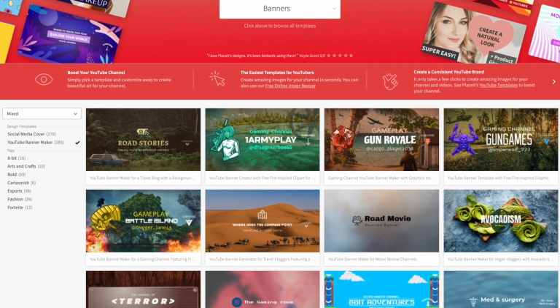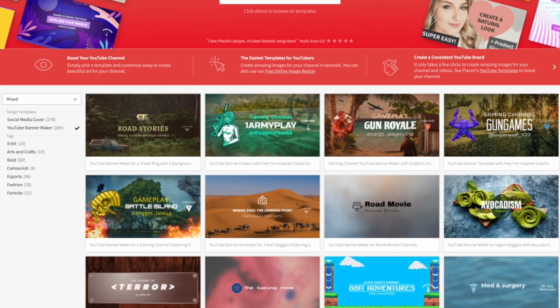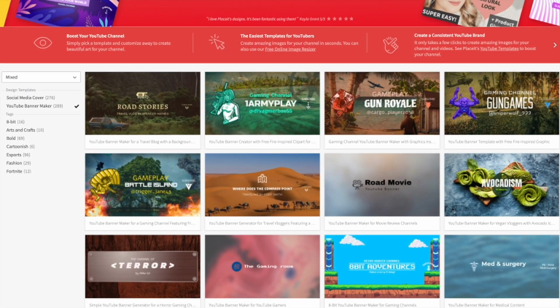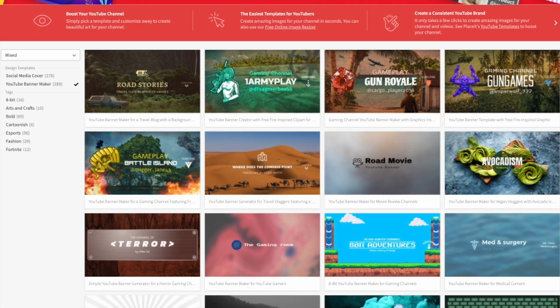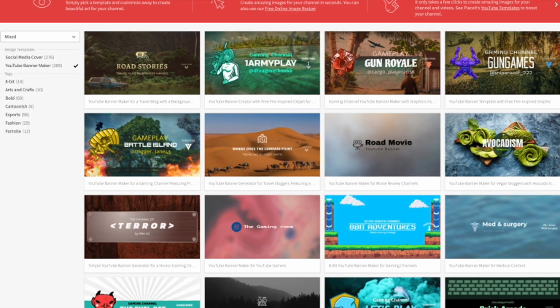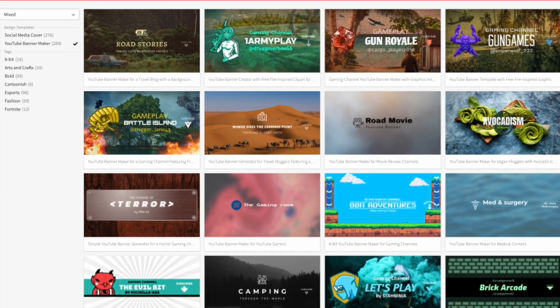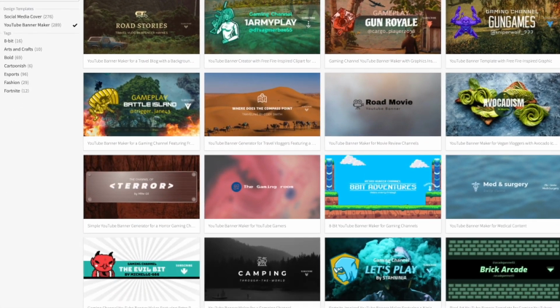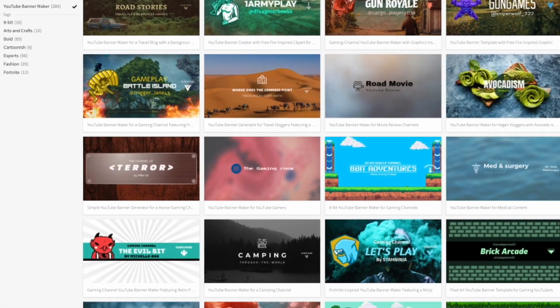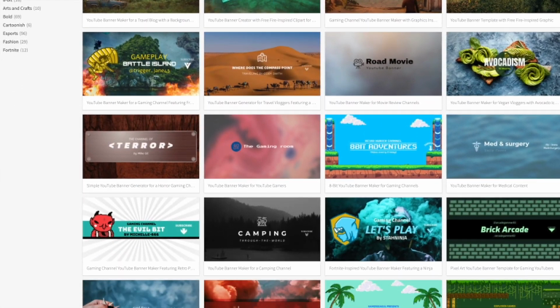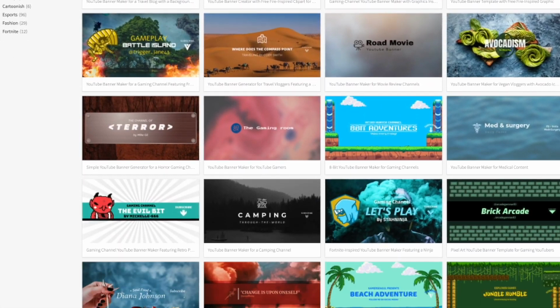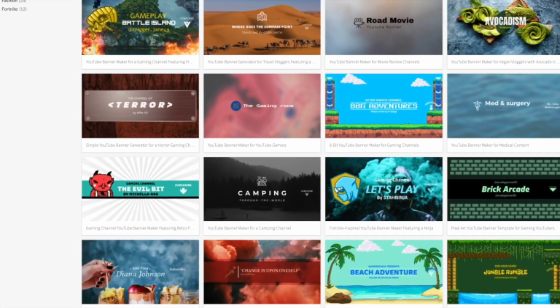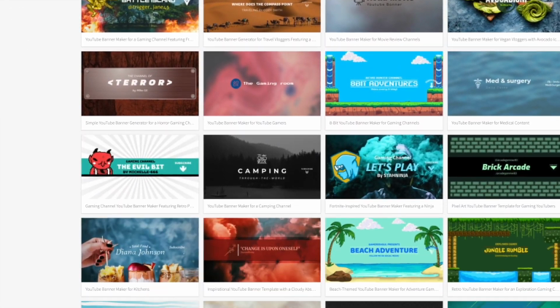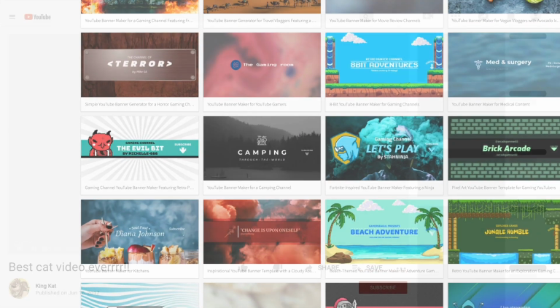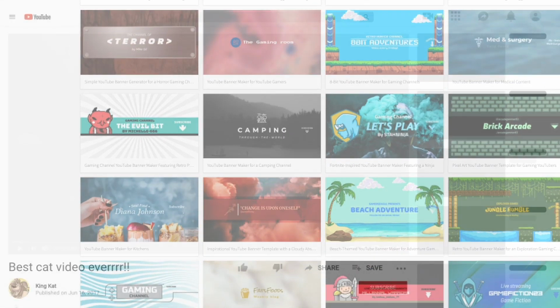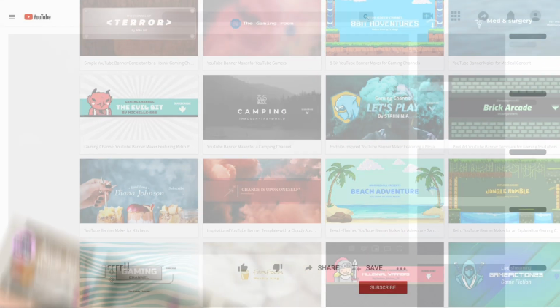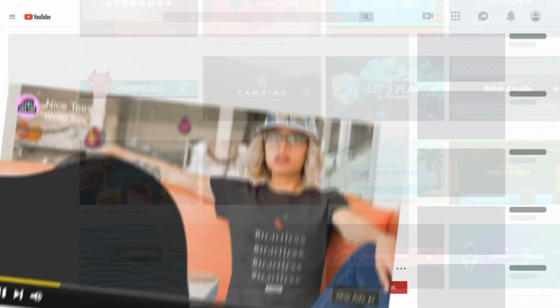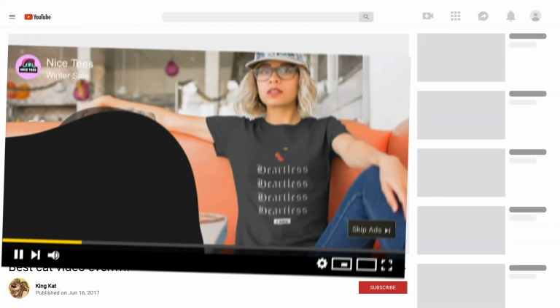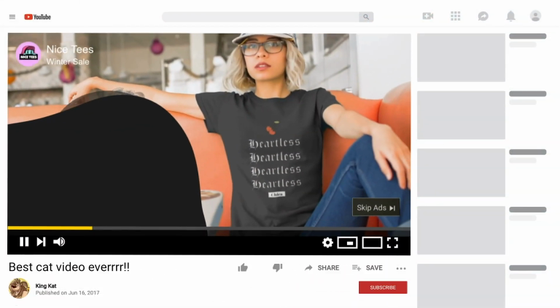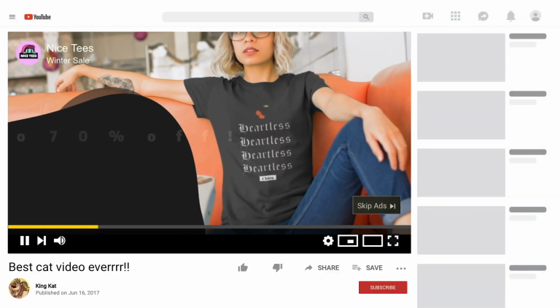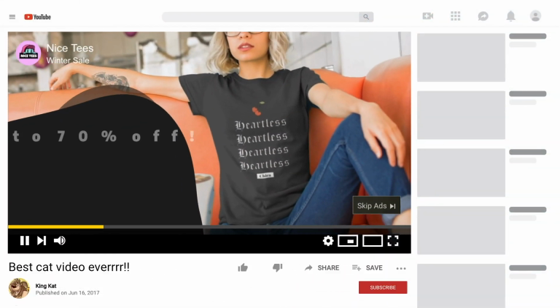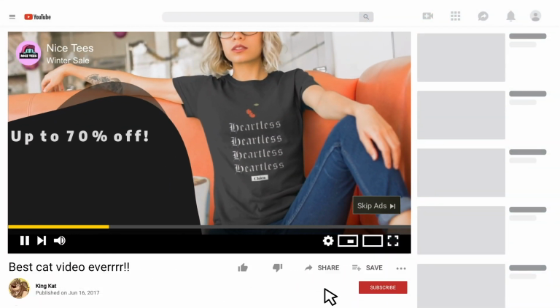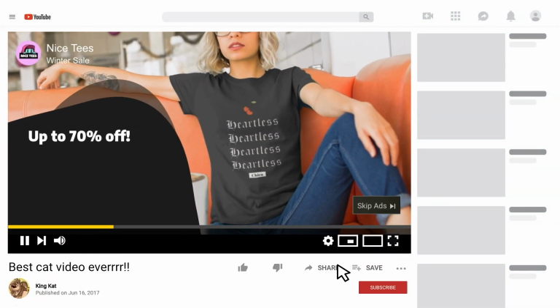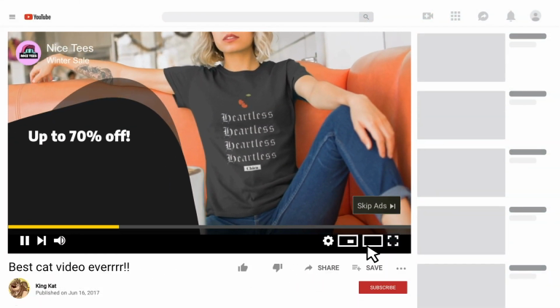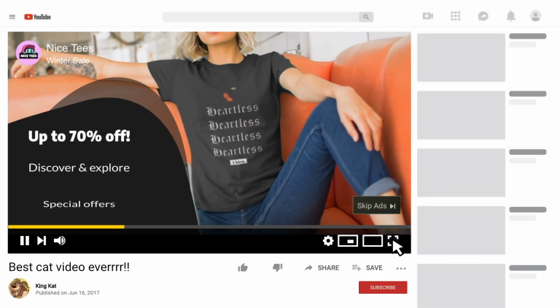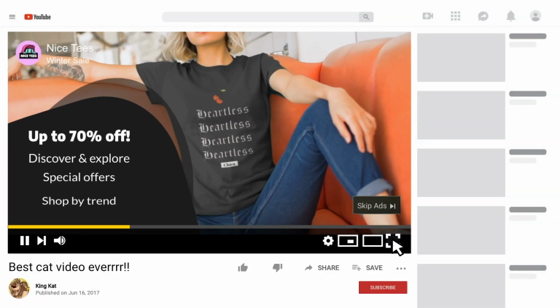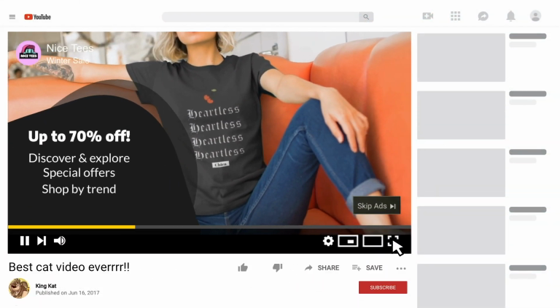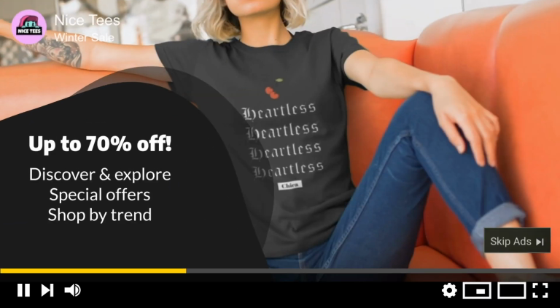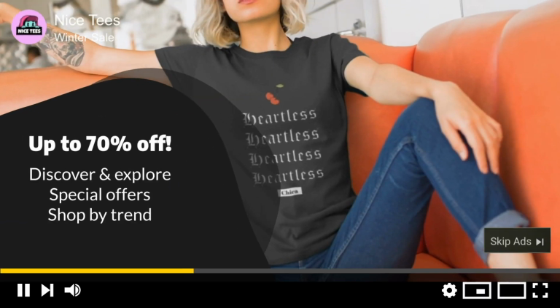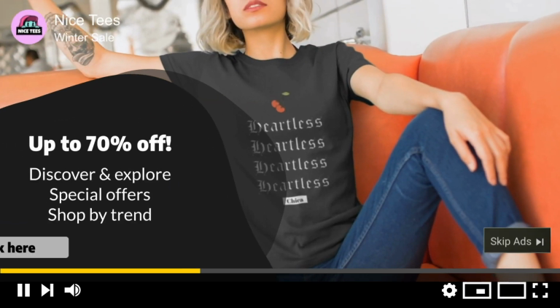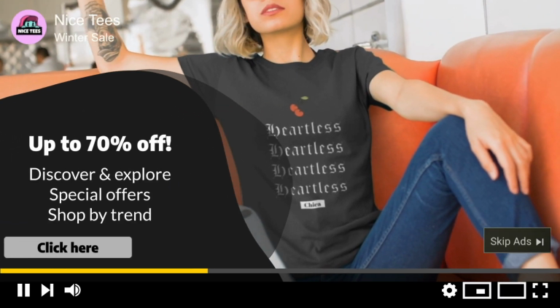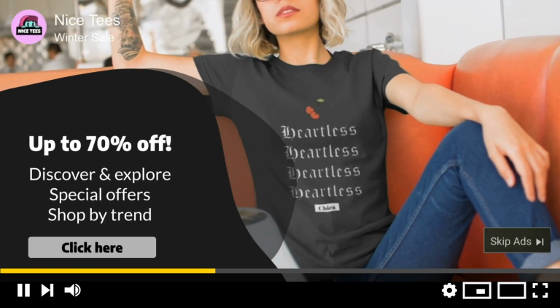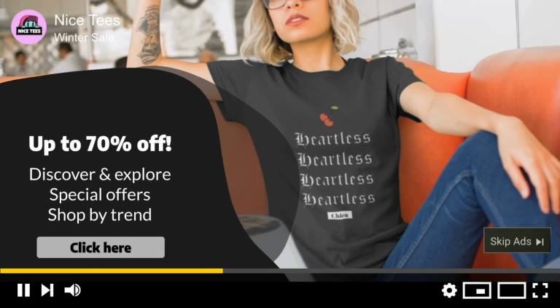Now you can easily create unlimited video intros, end cards, advertisements, banner designs, channel logos, and more.